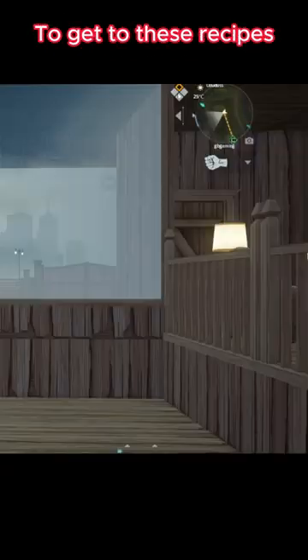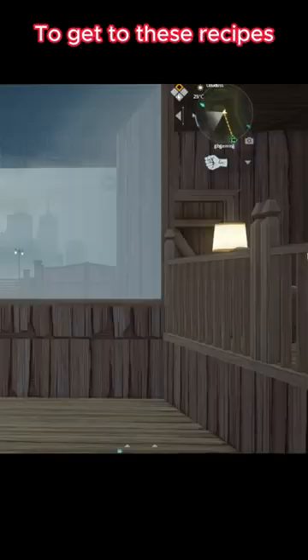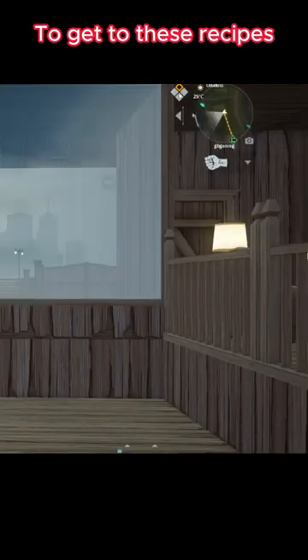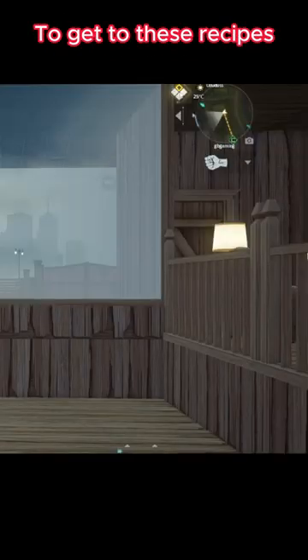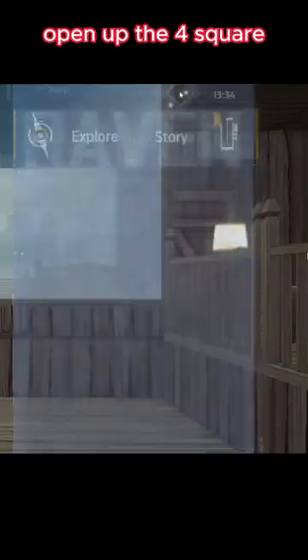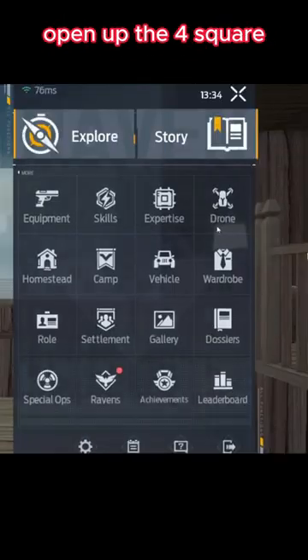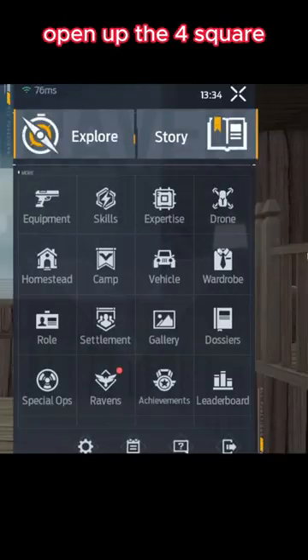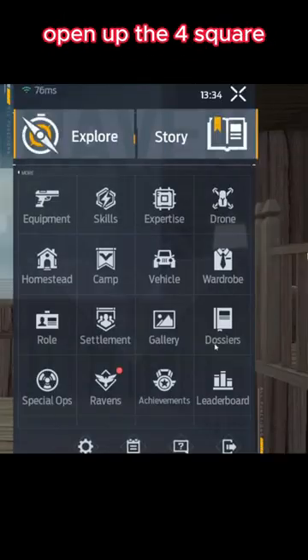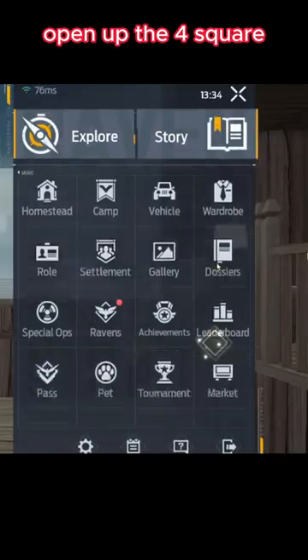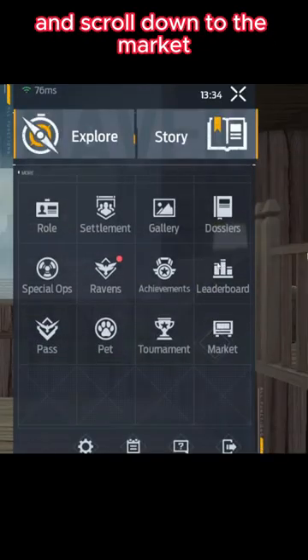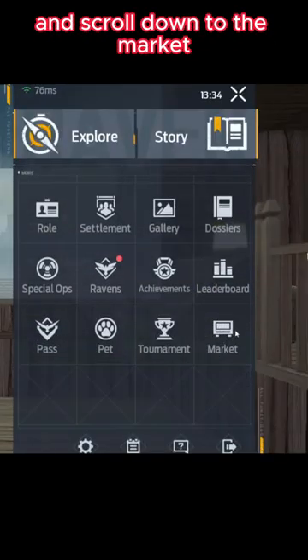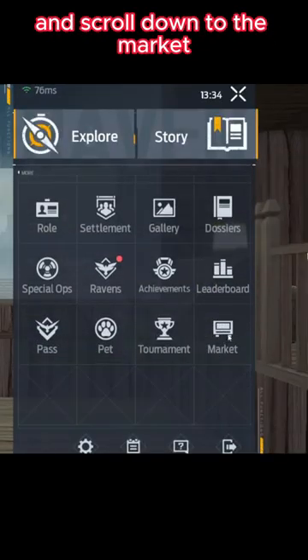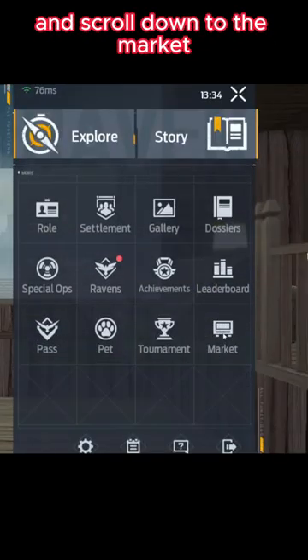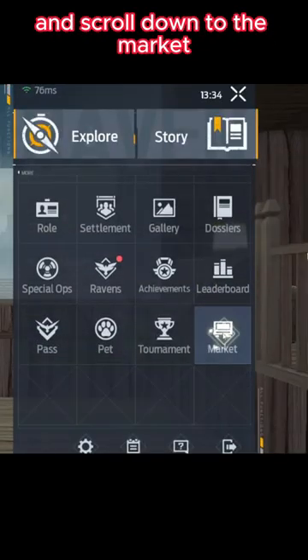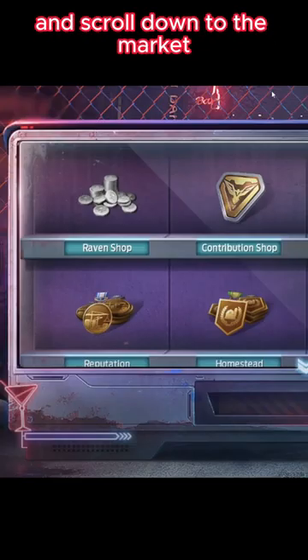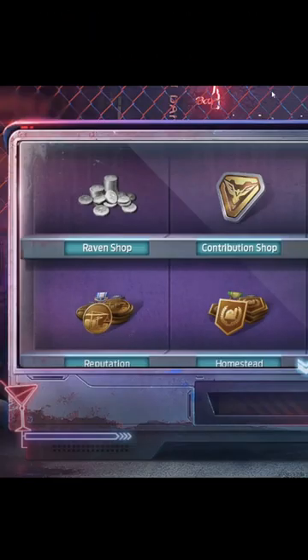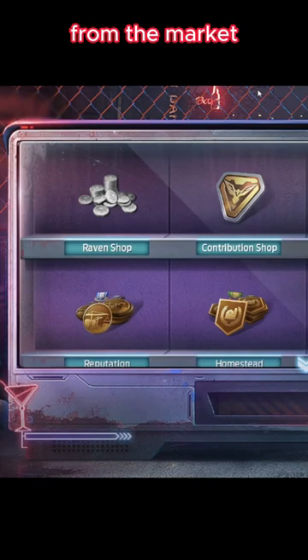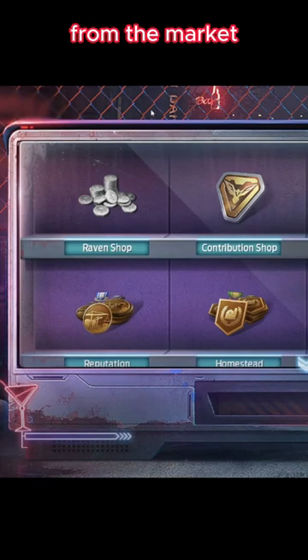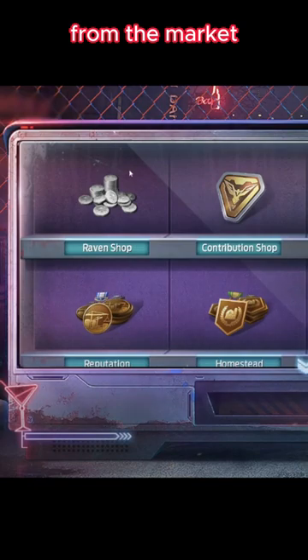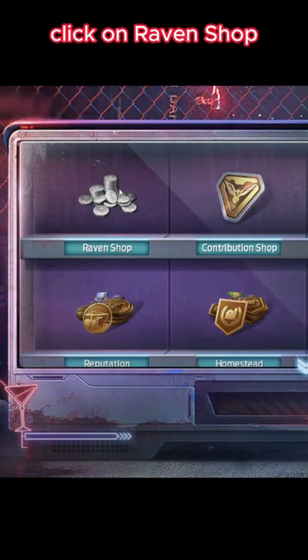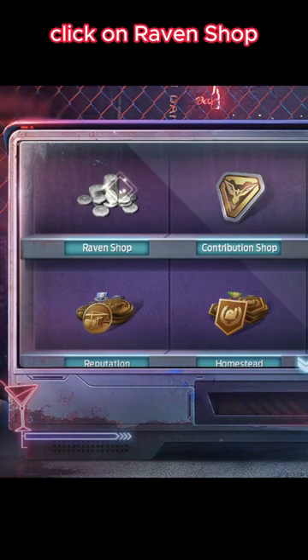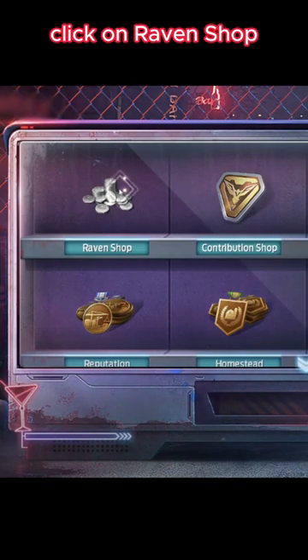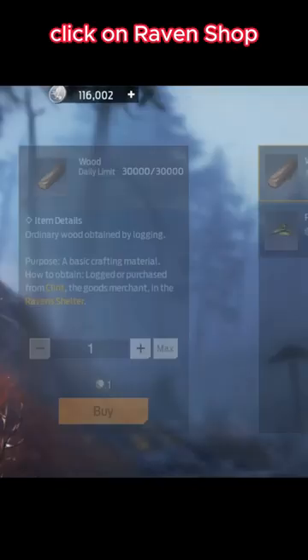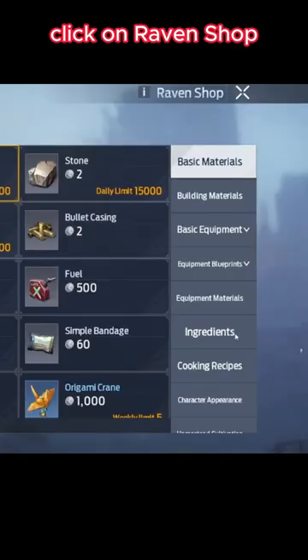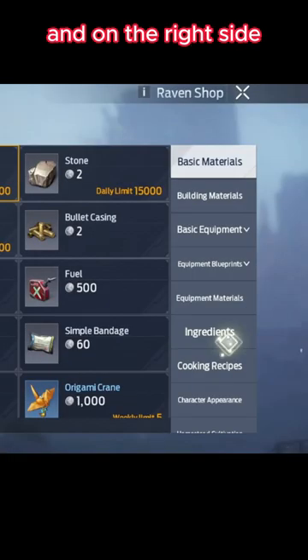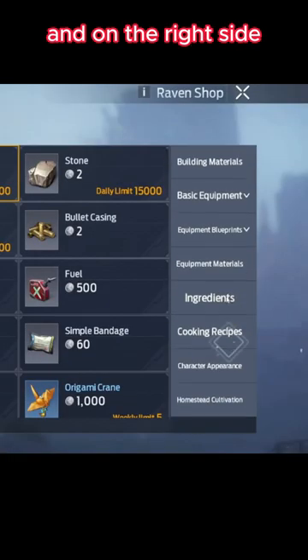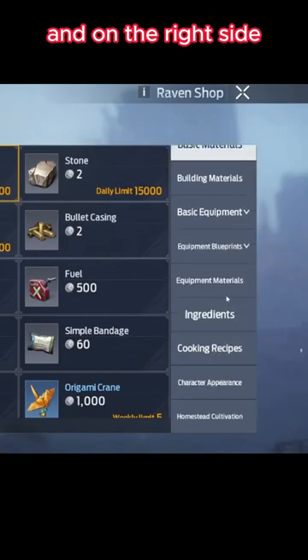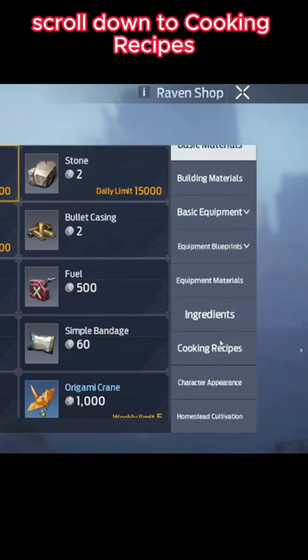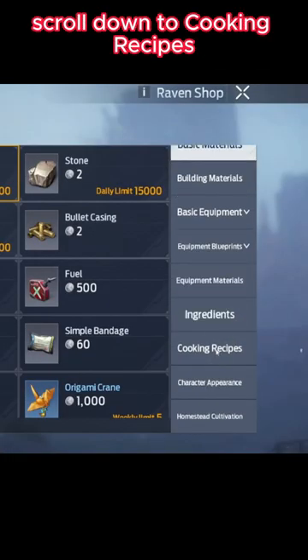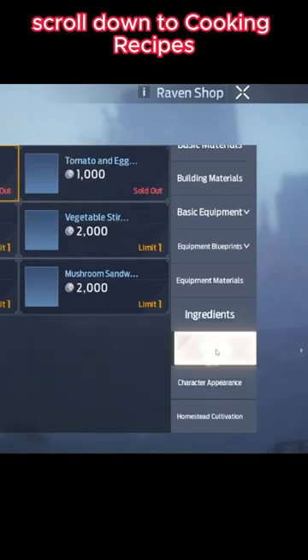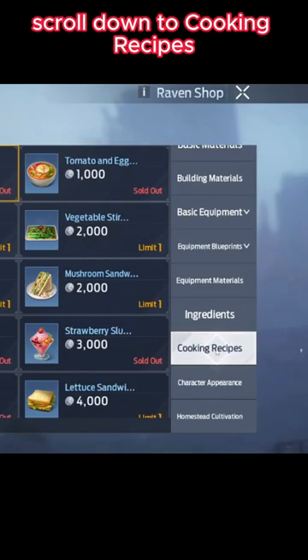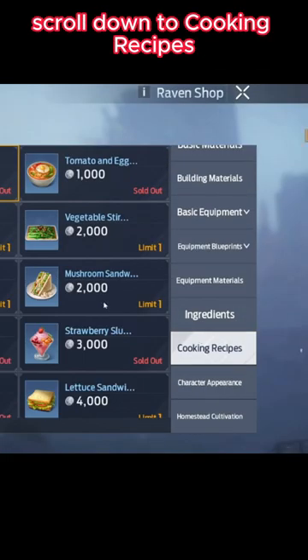To get to these recipes, open up the four square and scroll down to the market. From the market, click on Raven Shop, and on the right side, scroll down to Cooking Recipes.